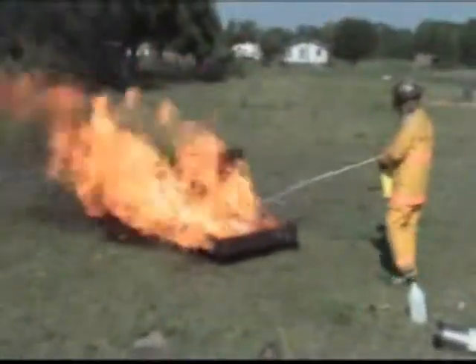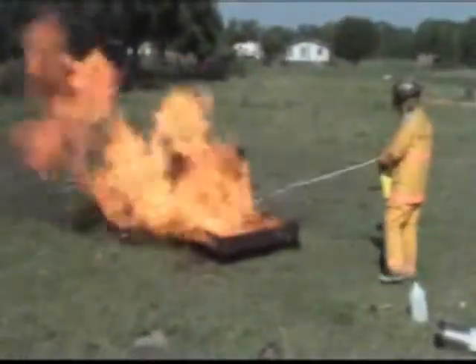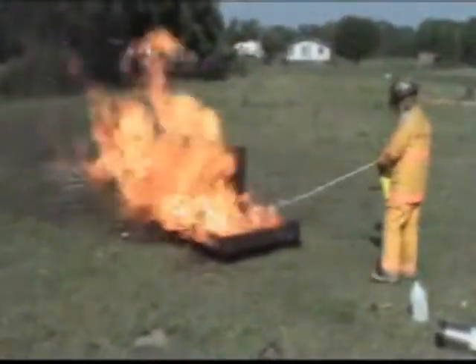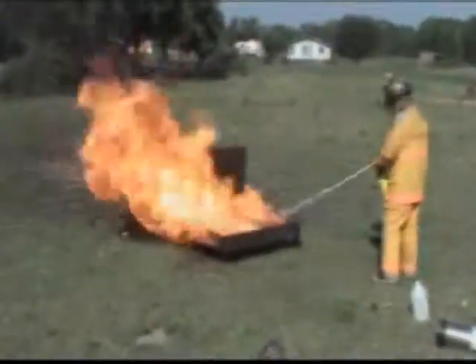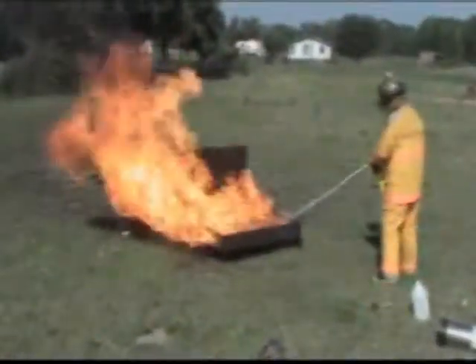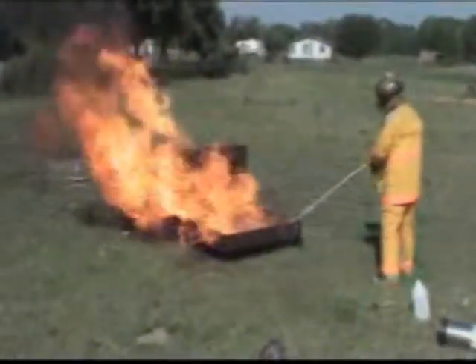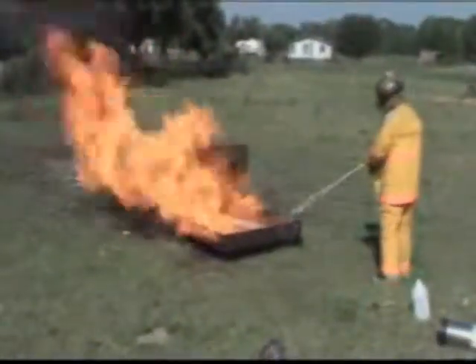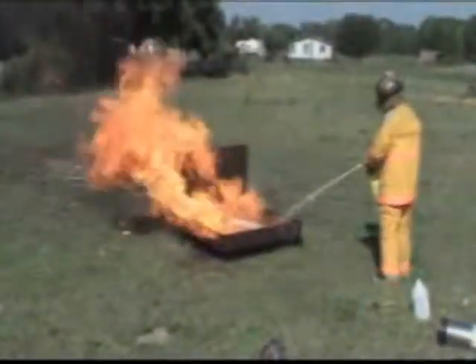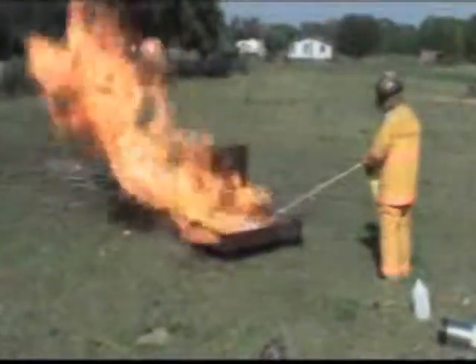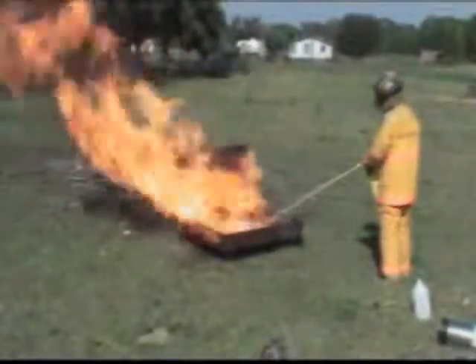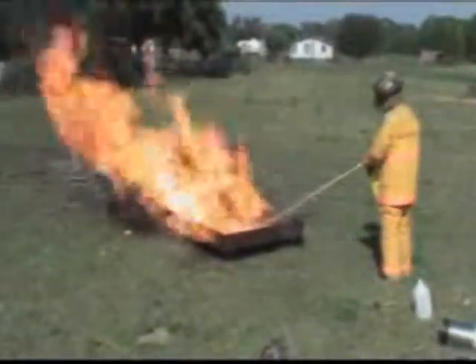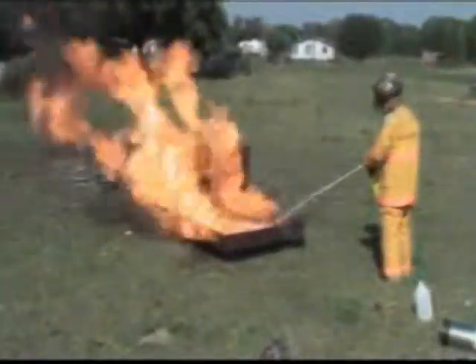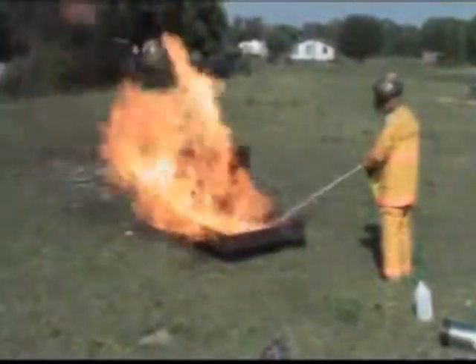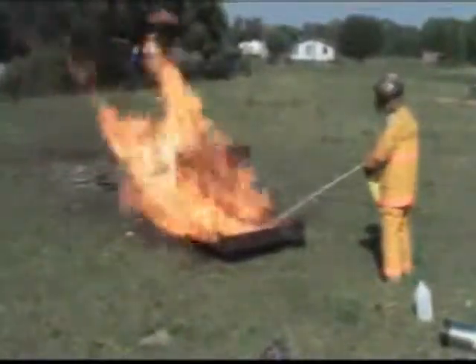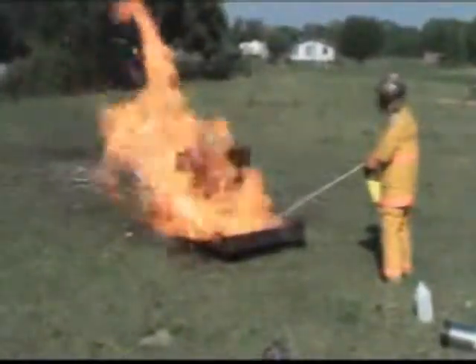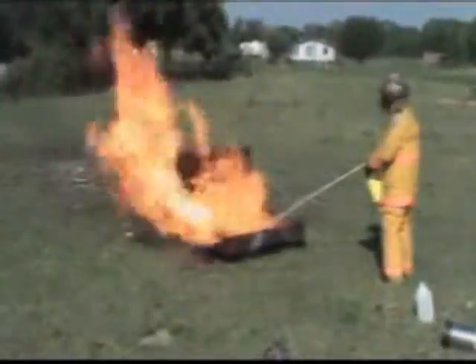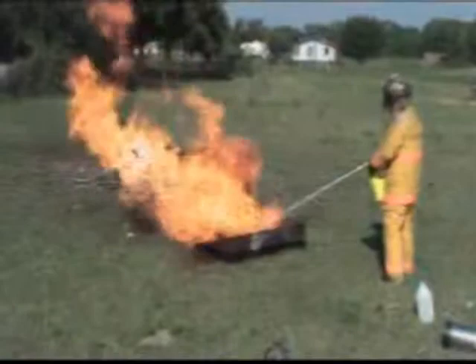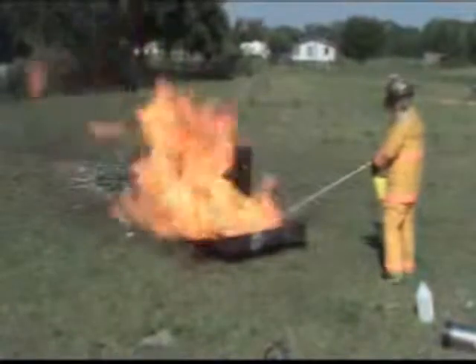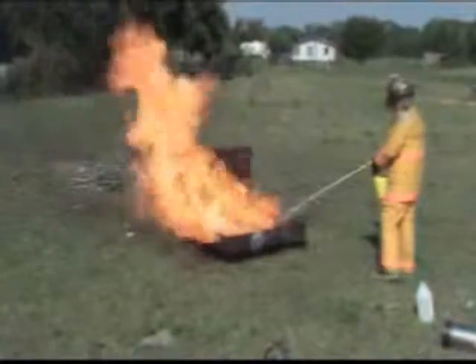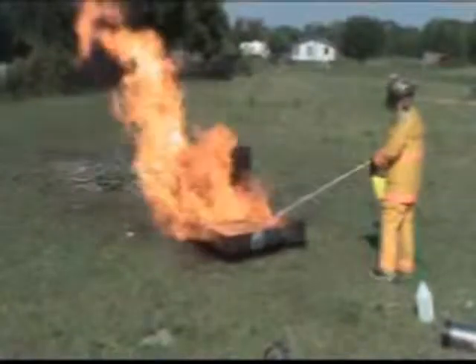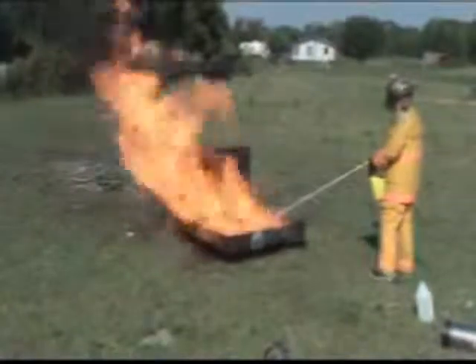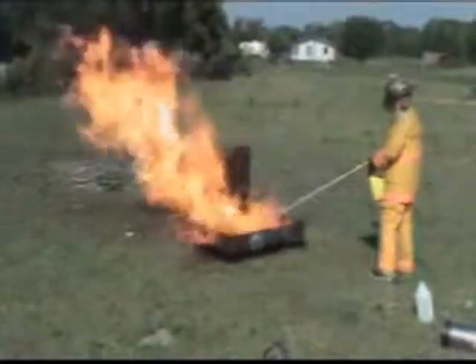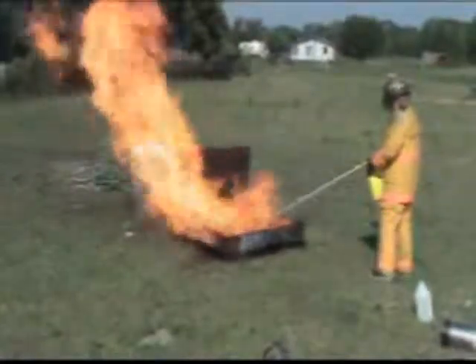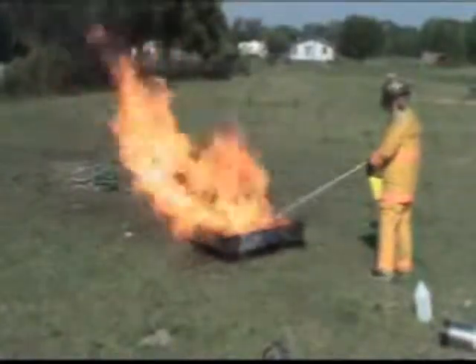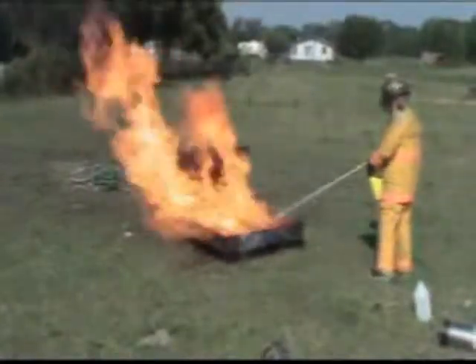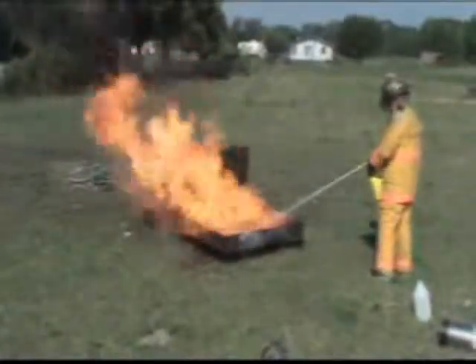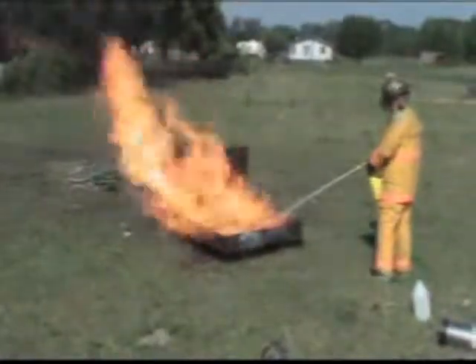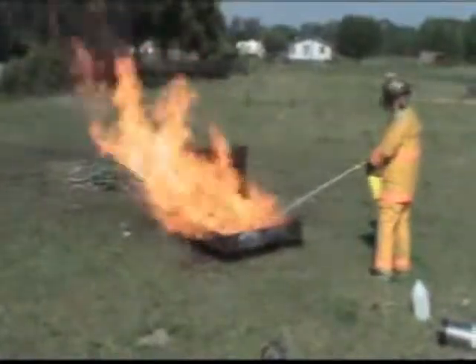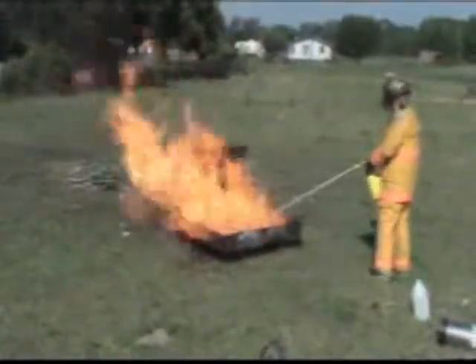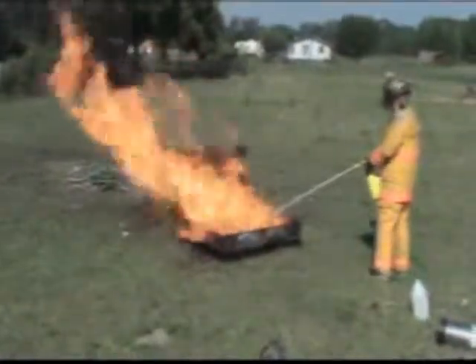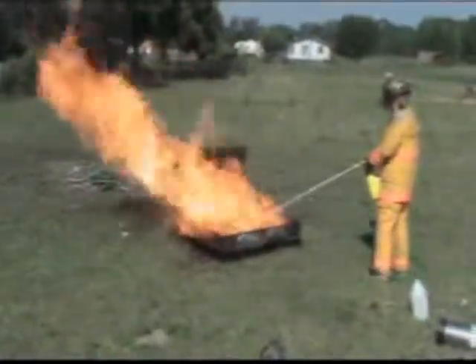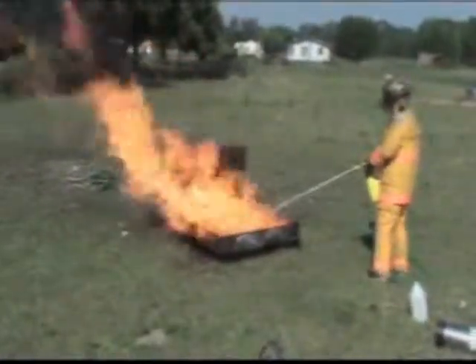This stuff burns extremely hot when that little Scotty hits that pan. It's just frying that foam.